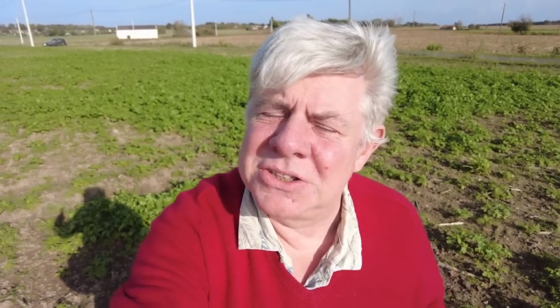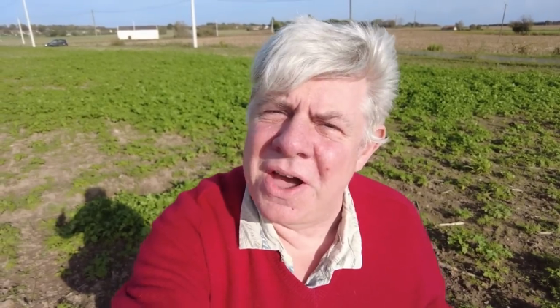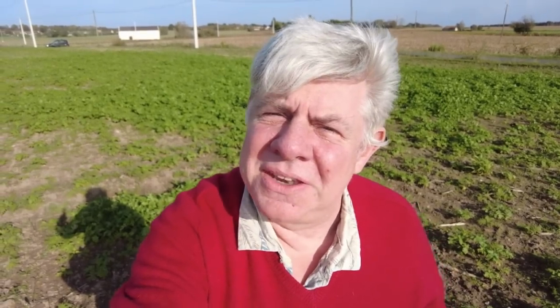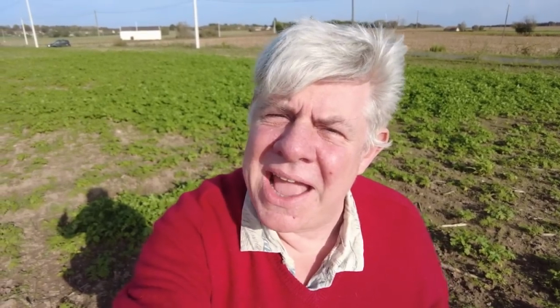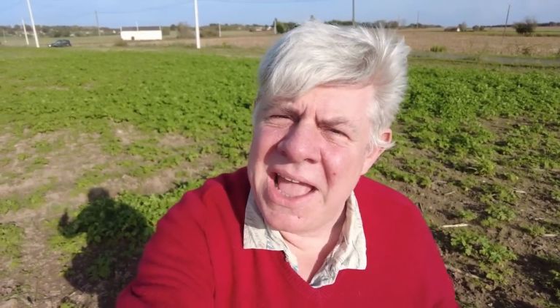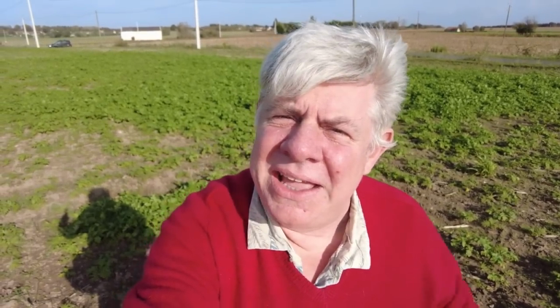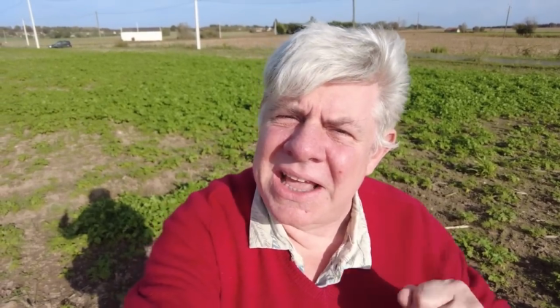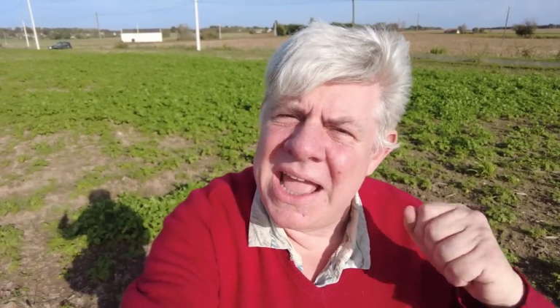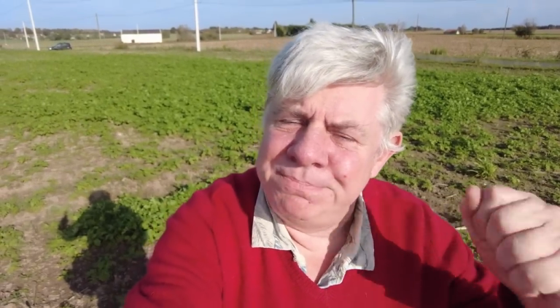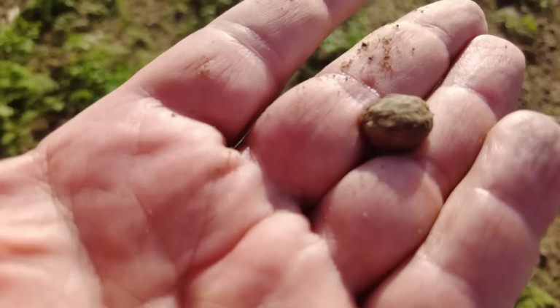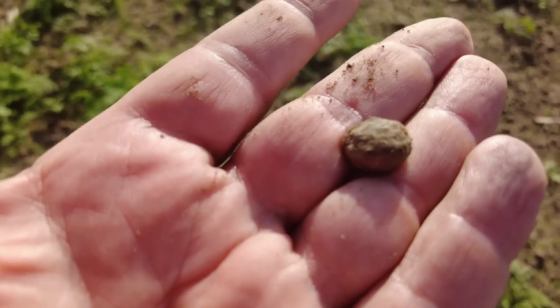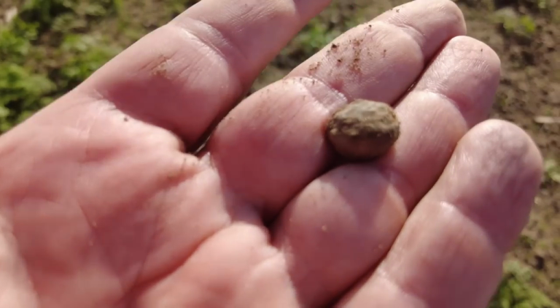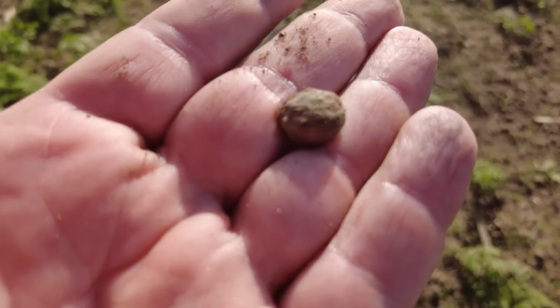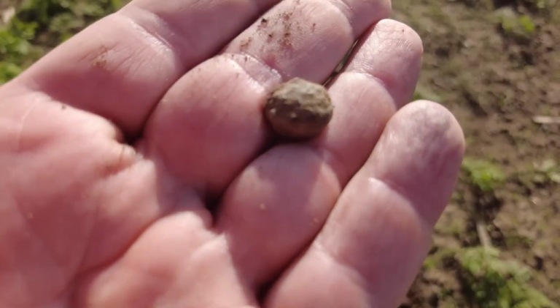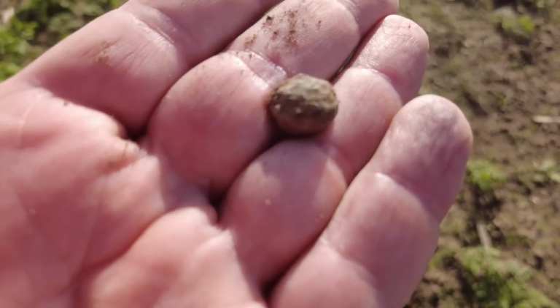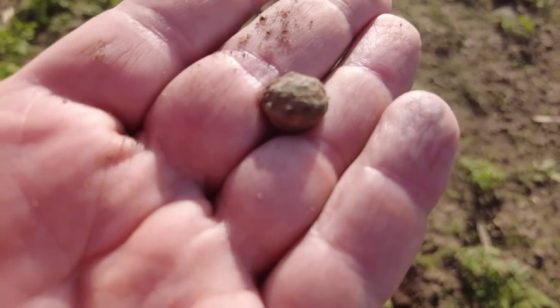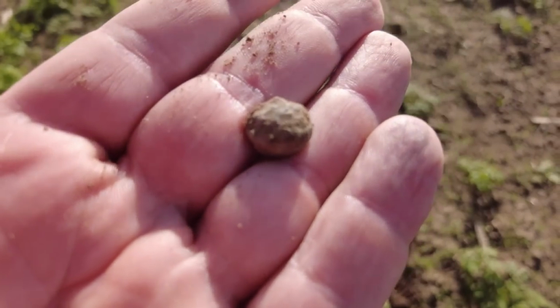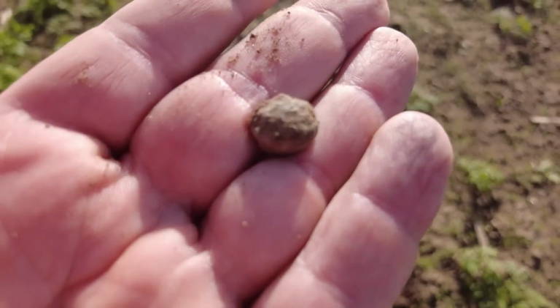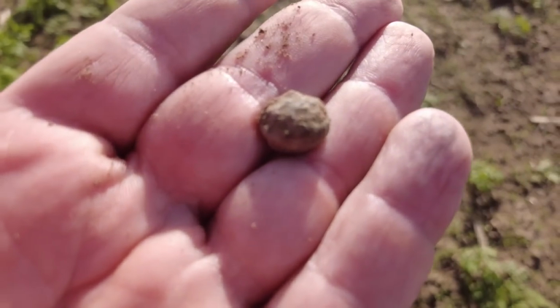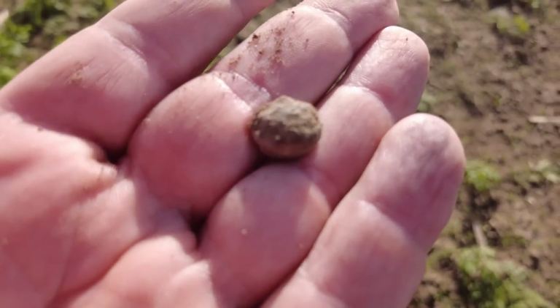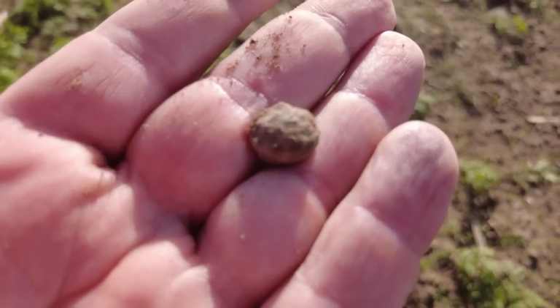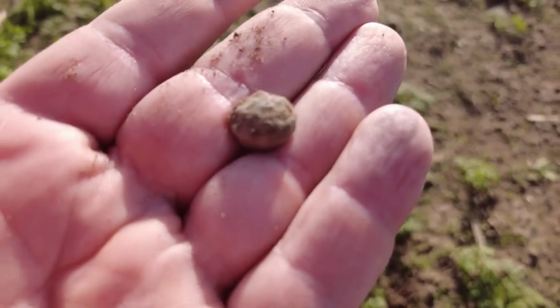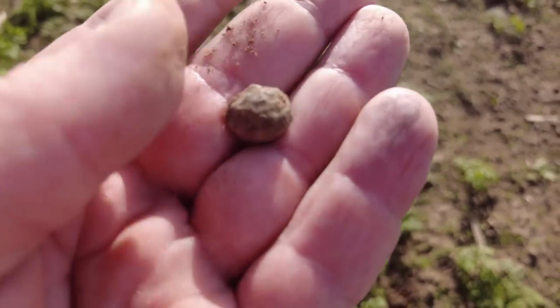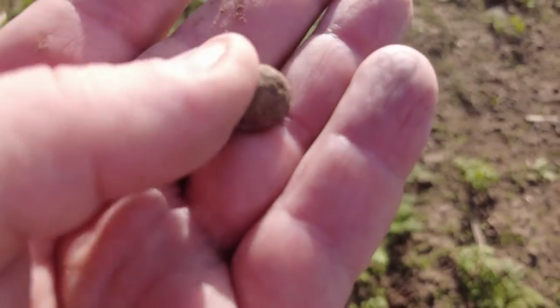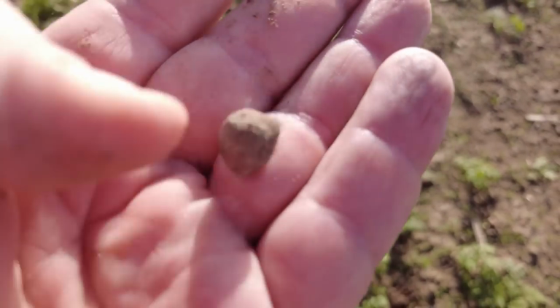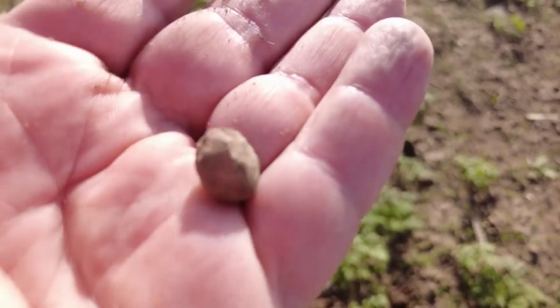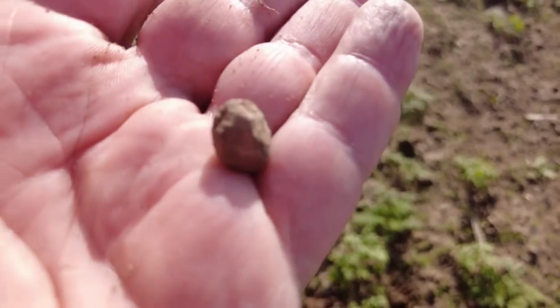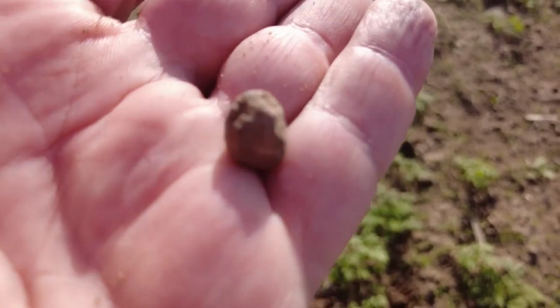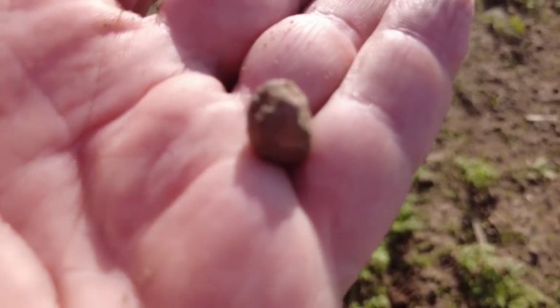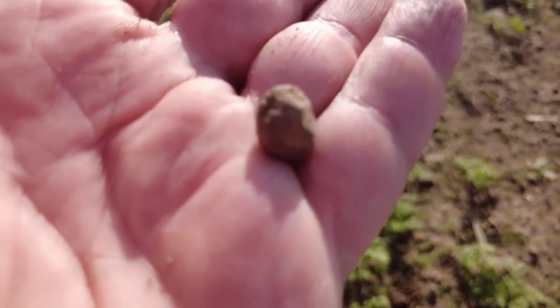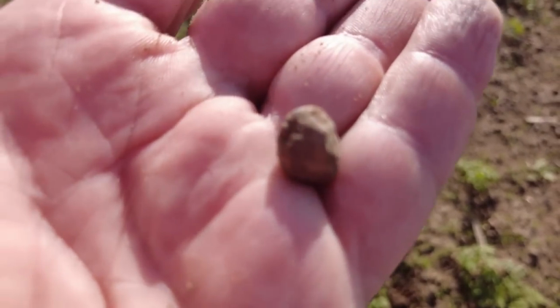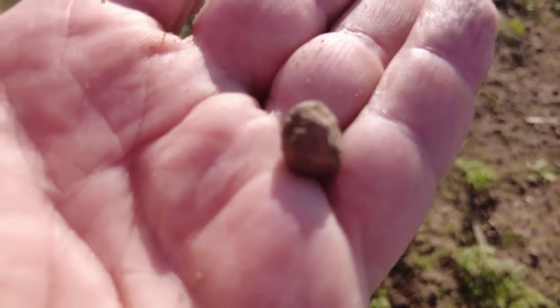First find of the day is a musket ball. In the pocket with that one - it's fired.